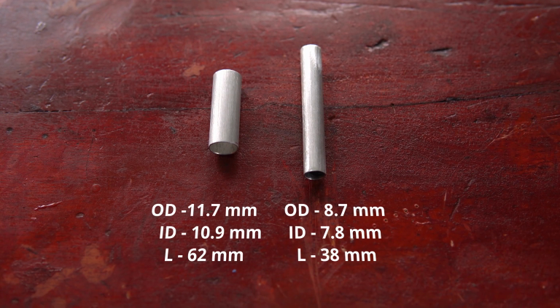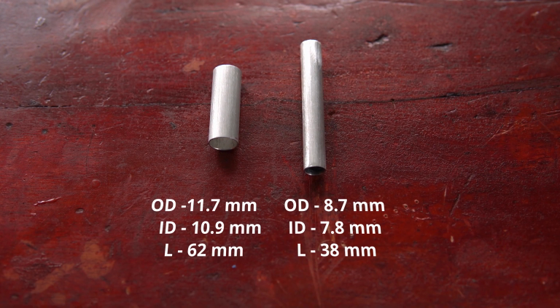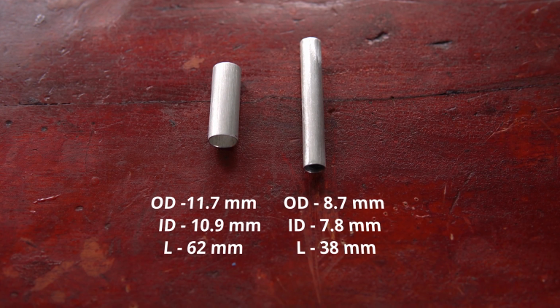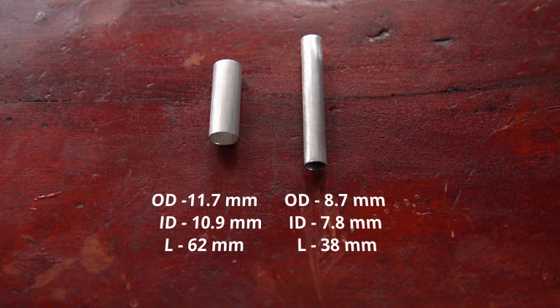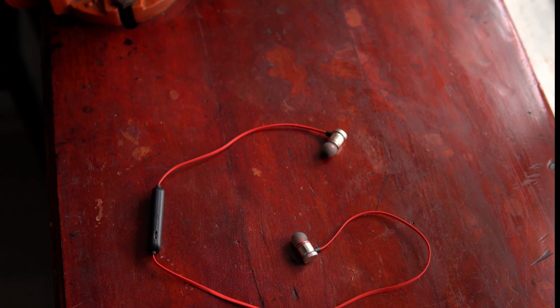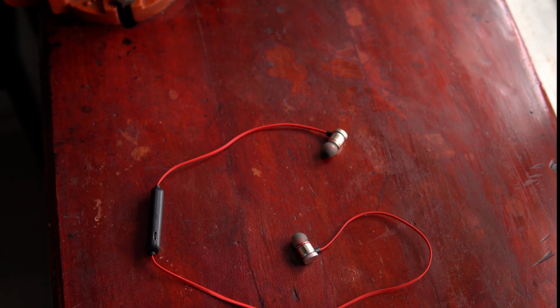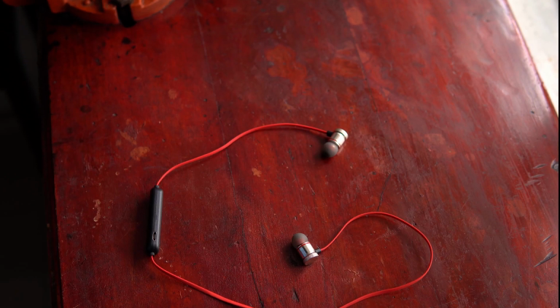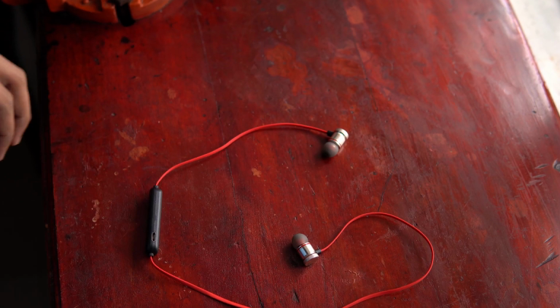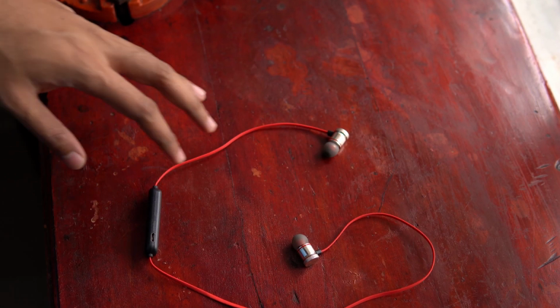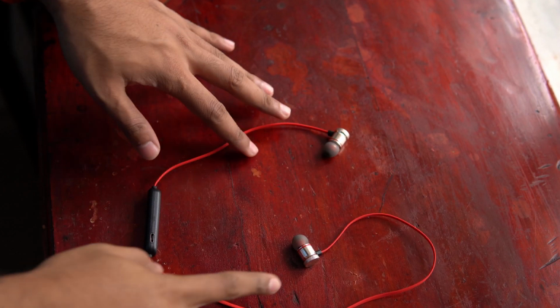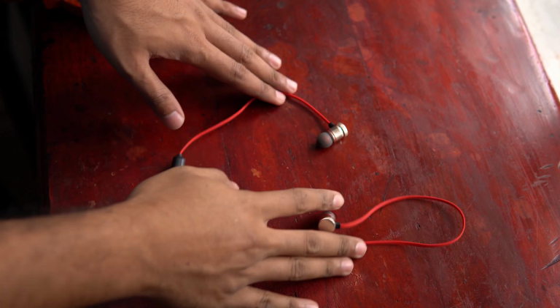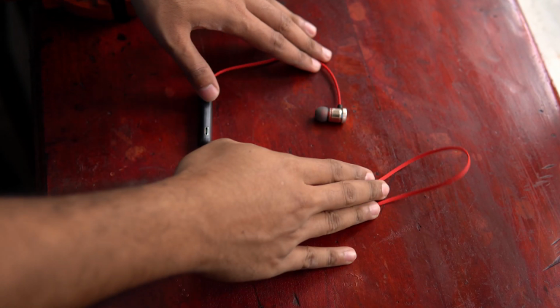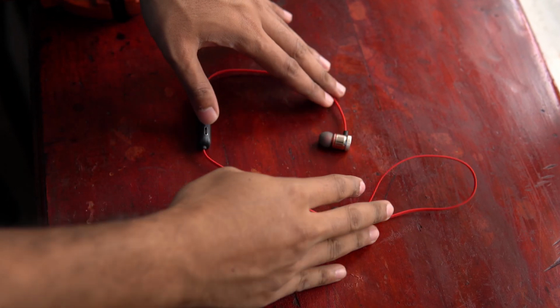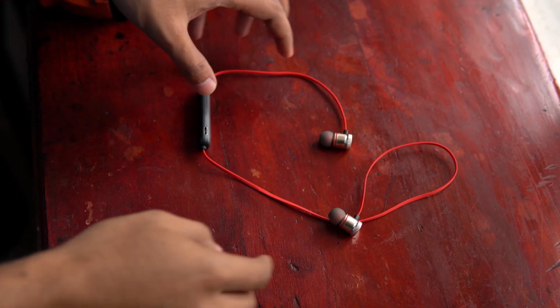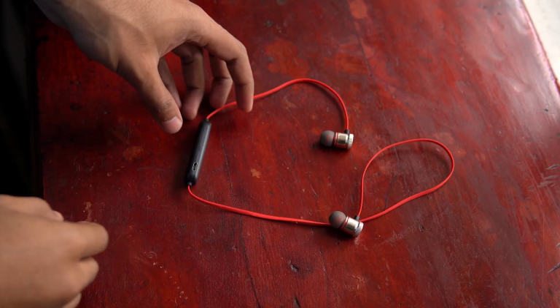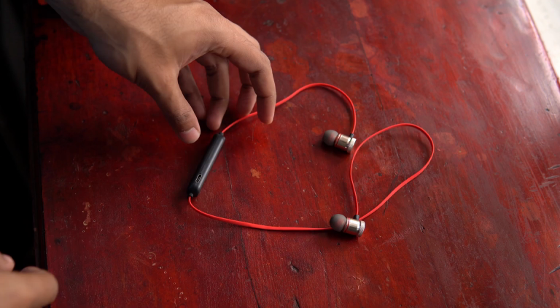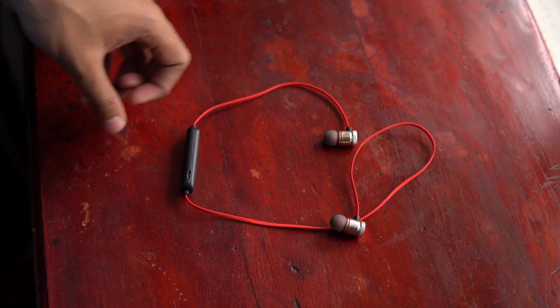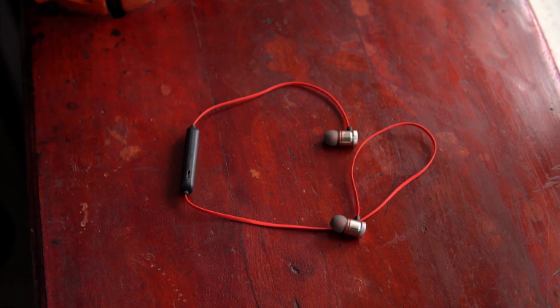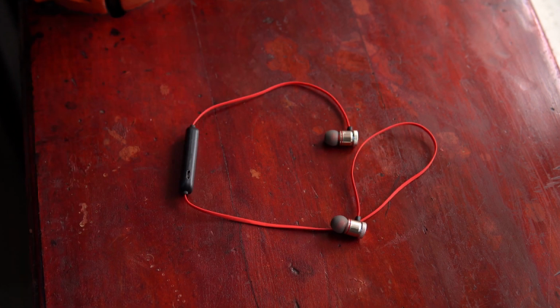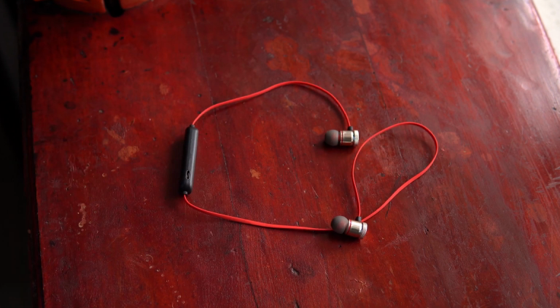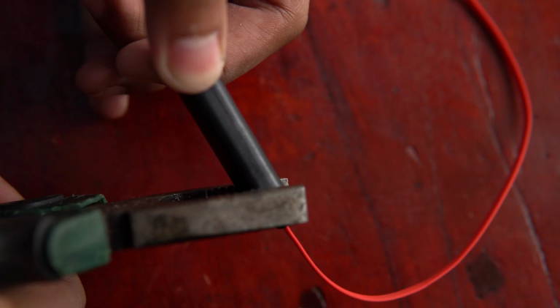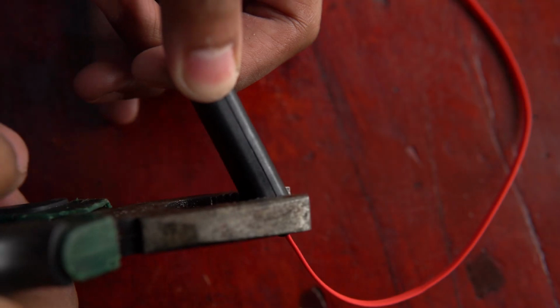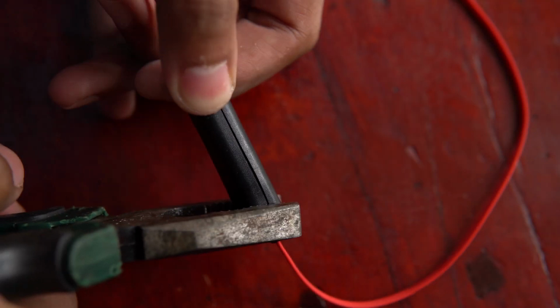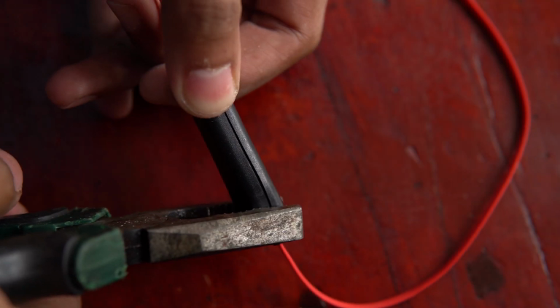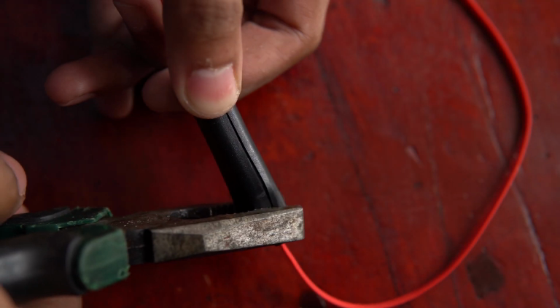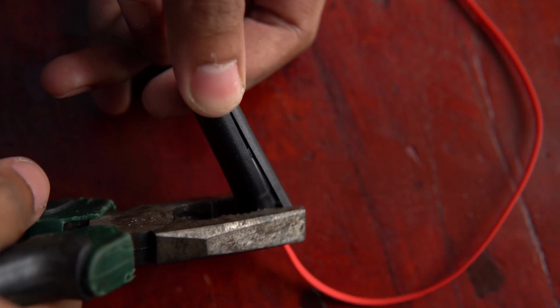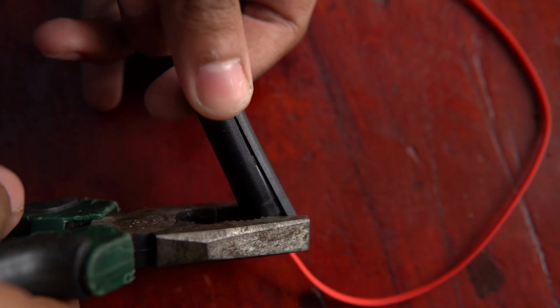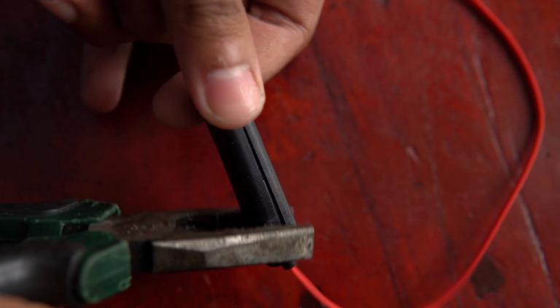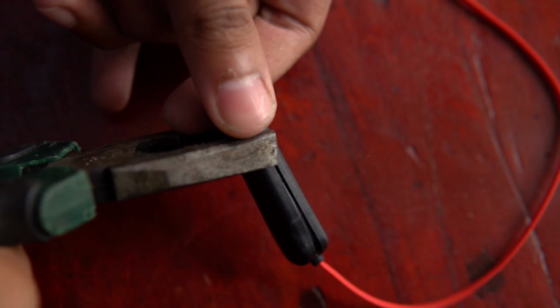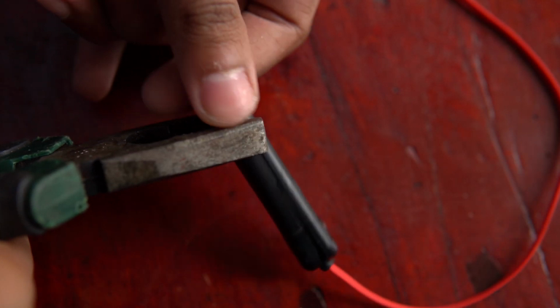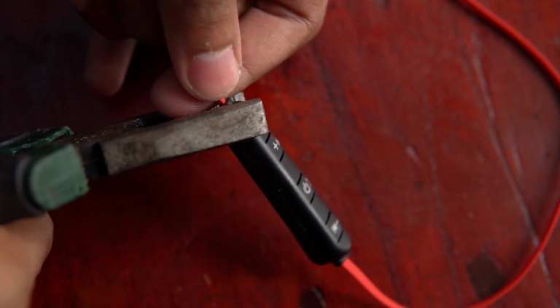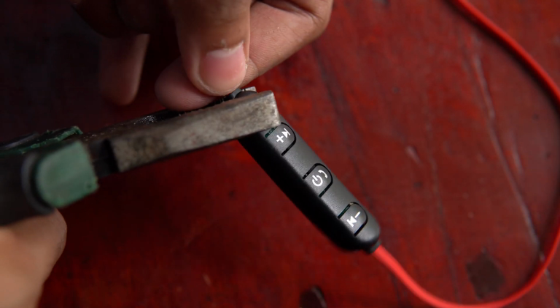The battery to power the RPG will be taken from a Bluetooth headset. This is the same type of headset I used in the rocket launcher pen video.